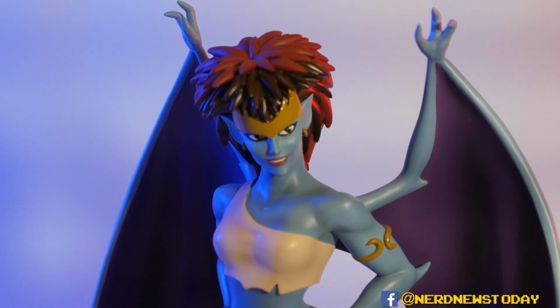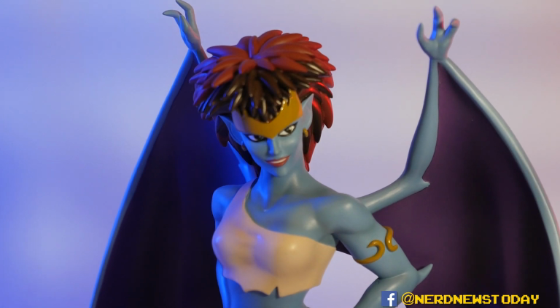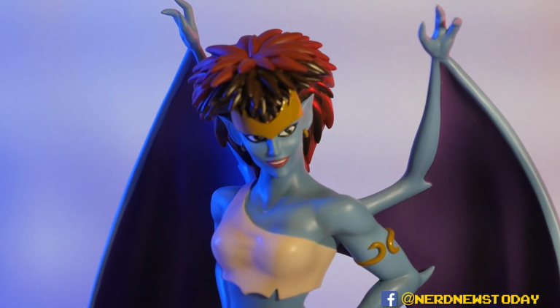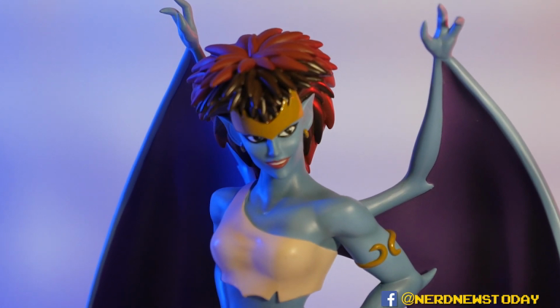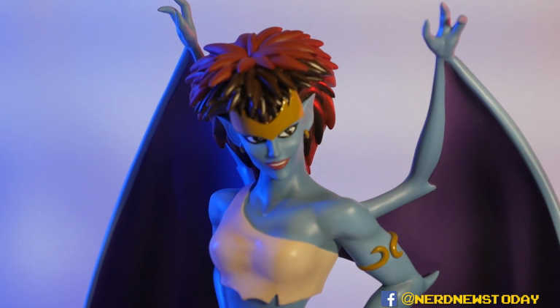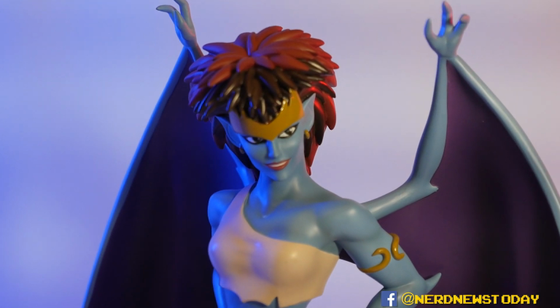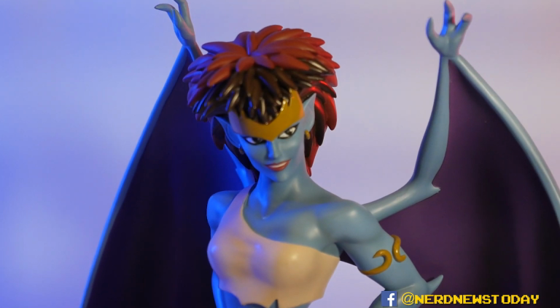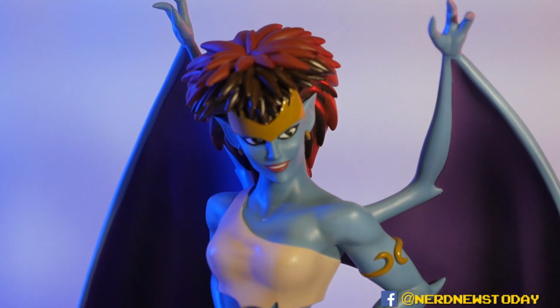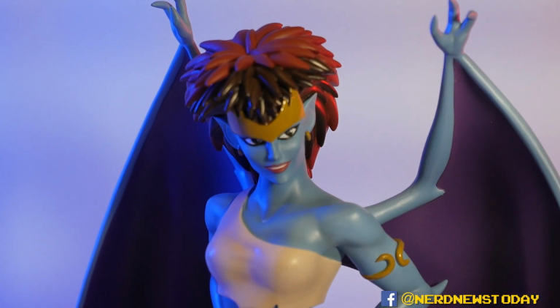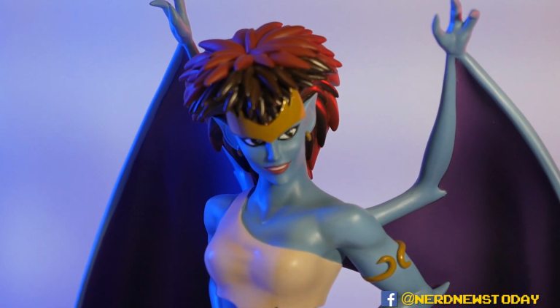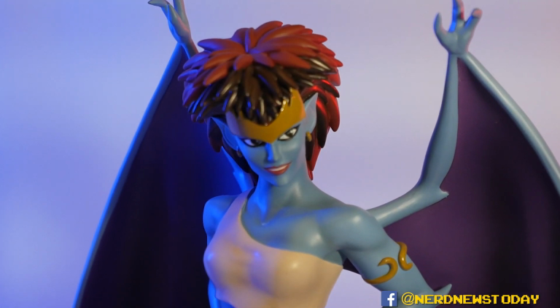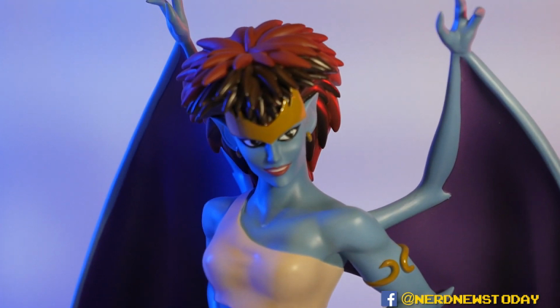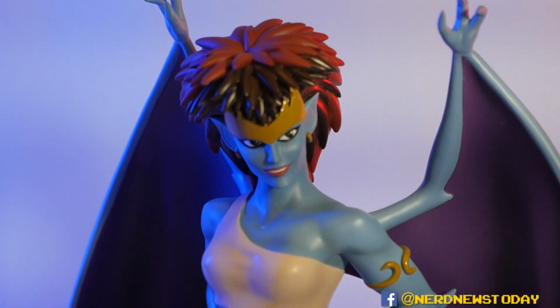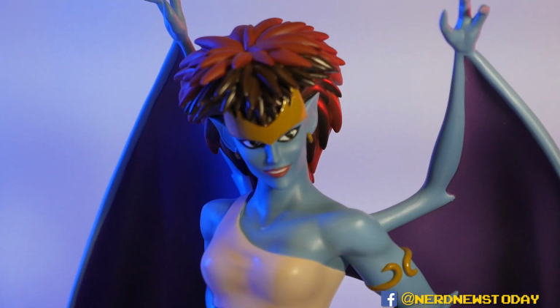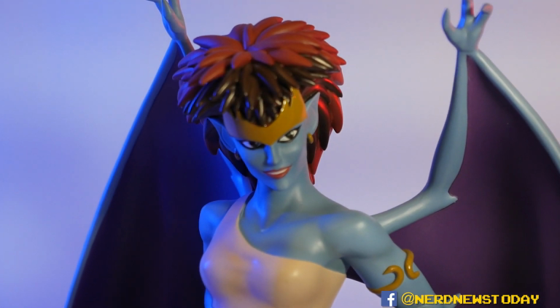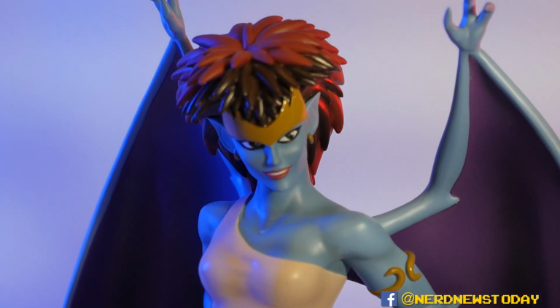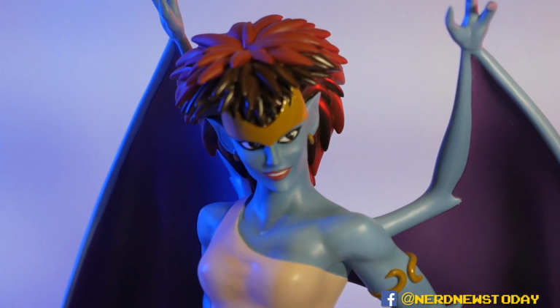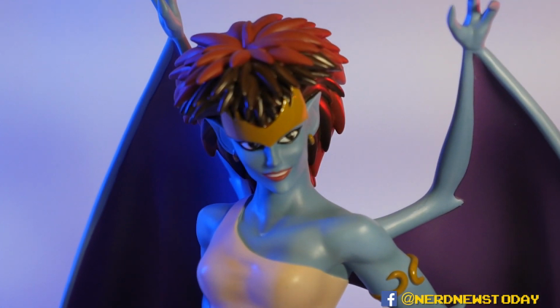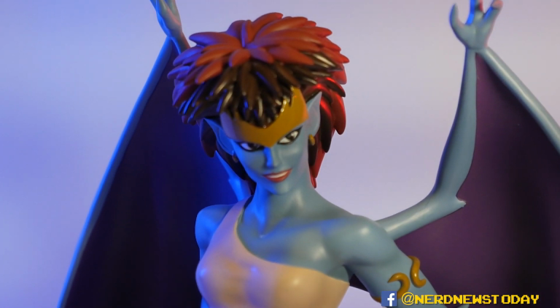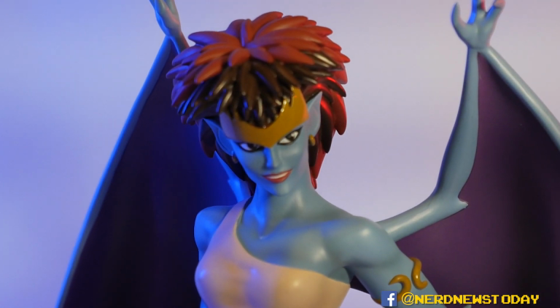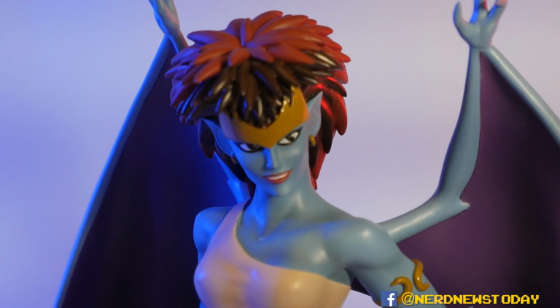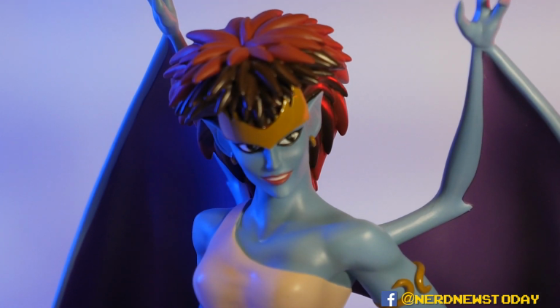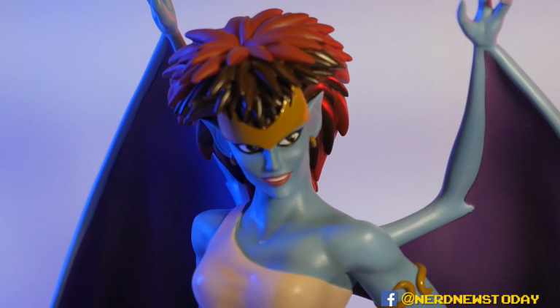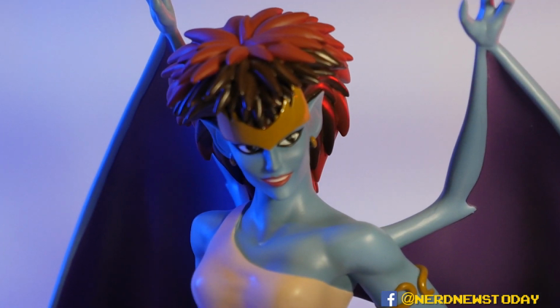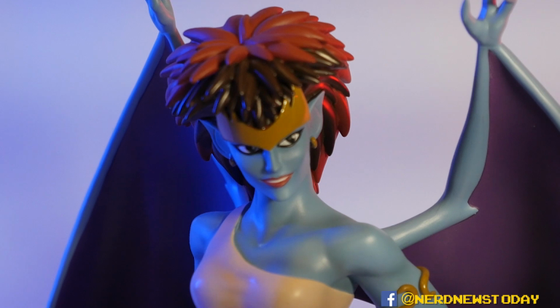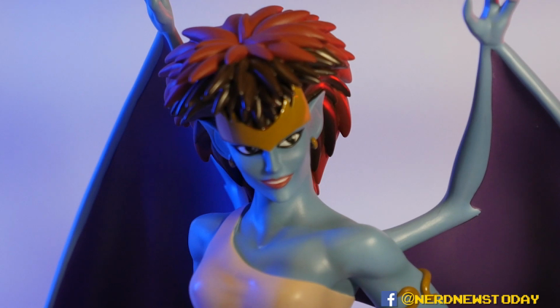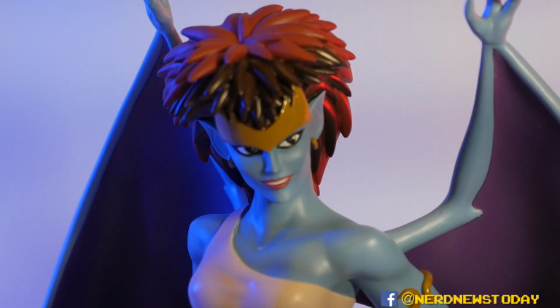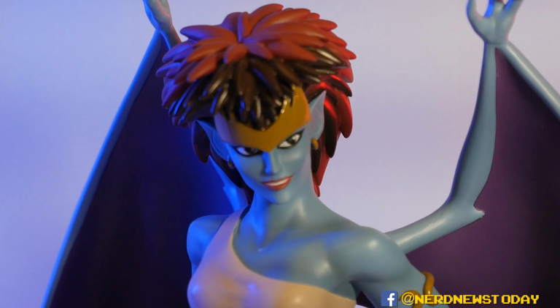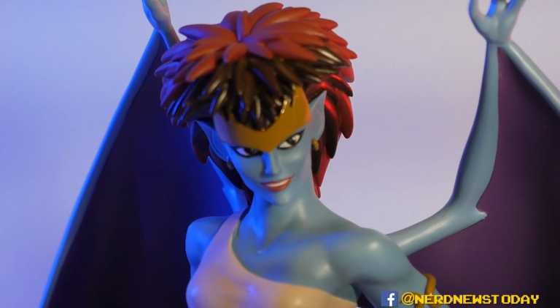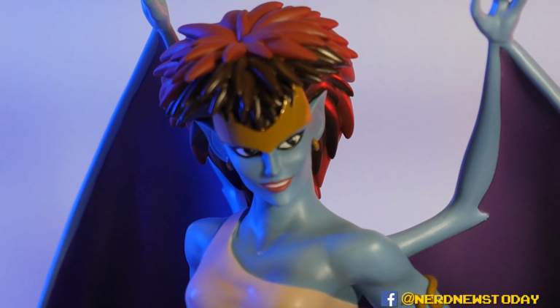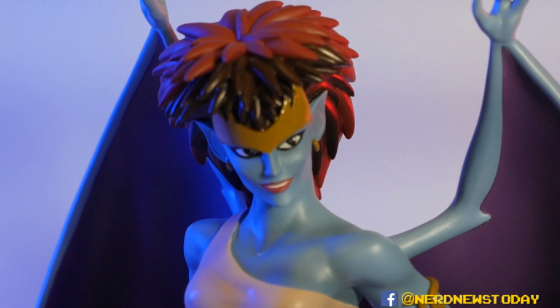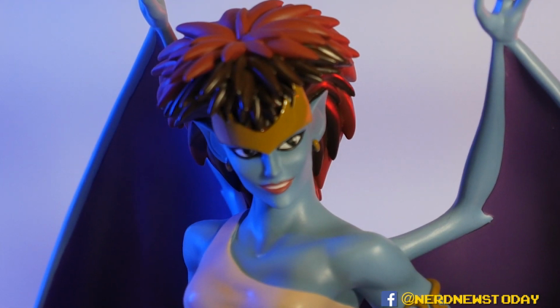If you'd like to pick up this Demona for yourself or any of the Gargoyles statues from Diamond Select, go ahead and check out the link in the description of this video below. We'll have links to places you can pick her up along with the other members of her clan. Until next time, I'm Matthew — this has been Nerd News Today. Thanks for watching, and we'll see you guys later.